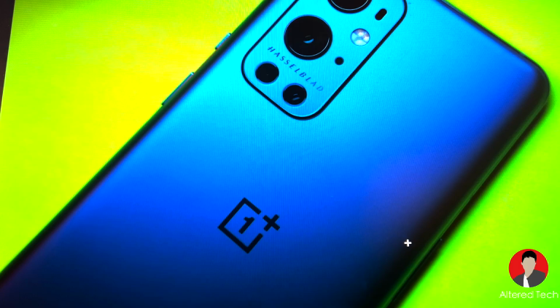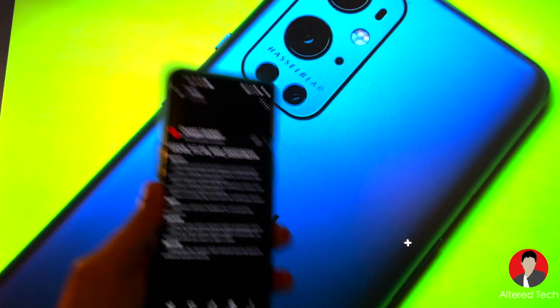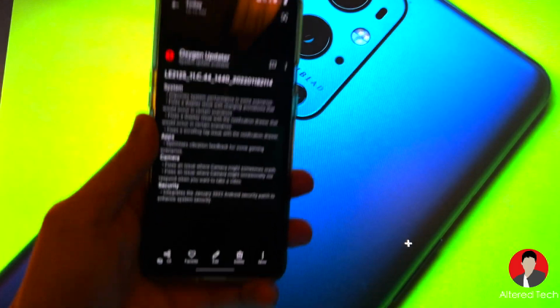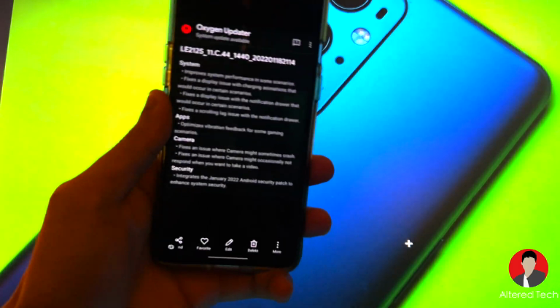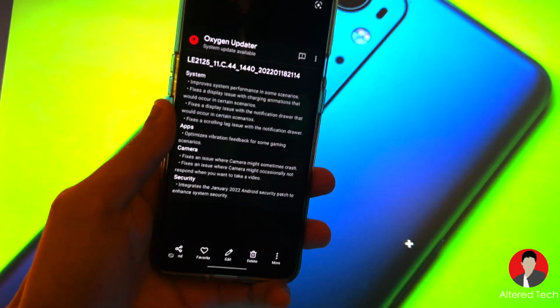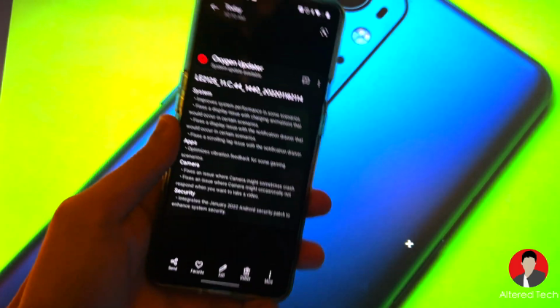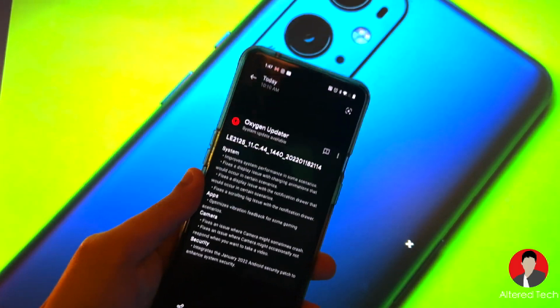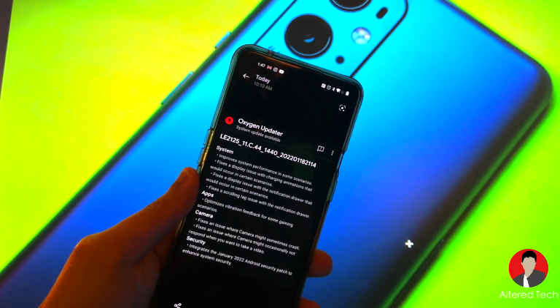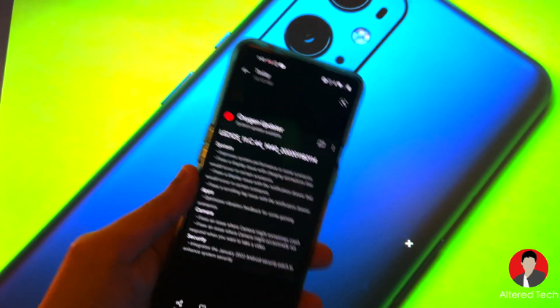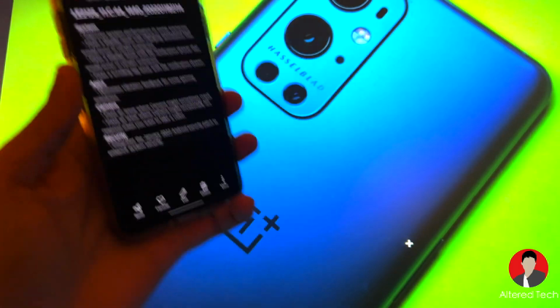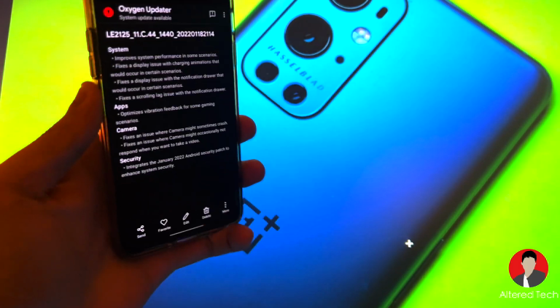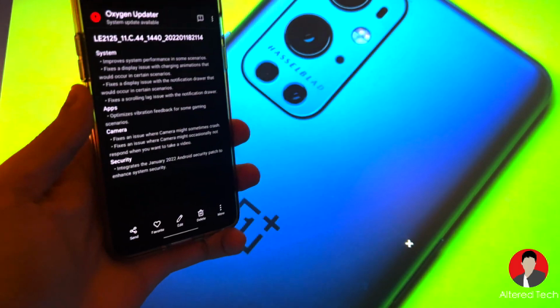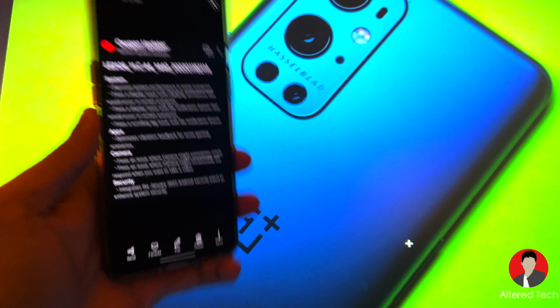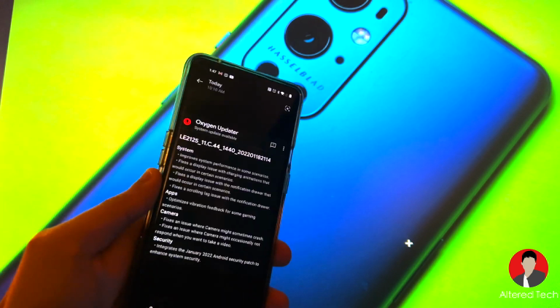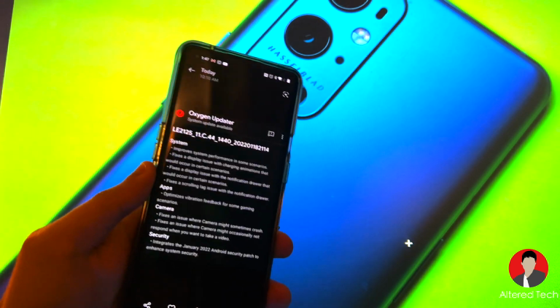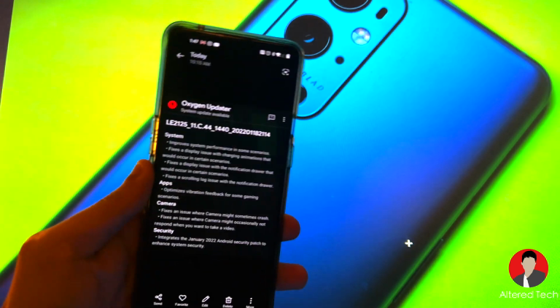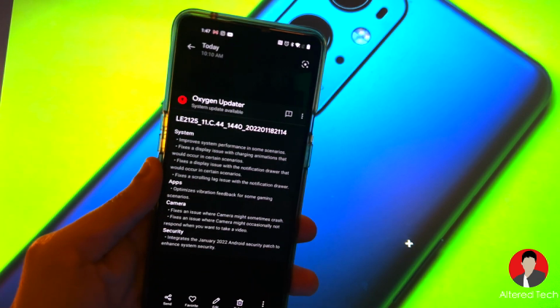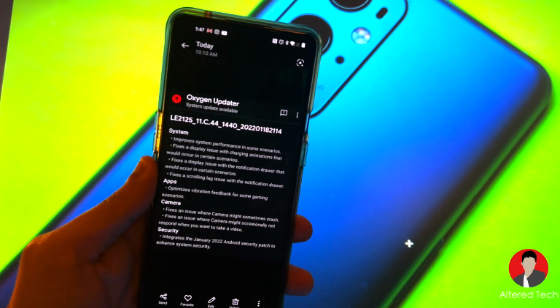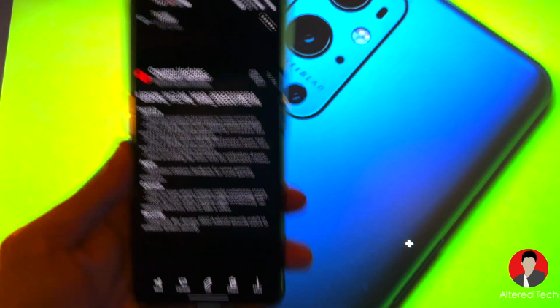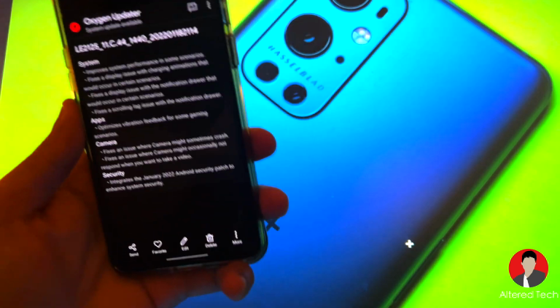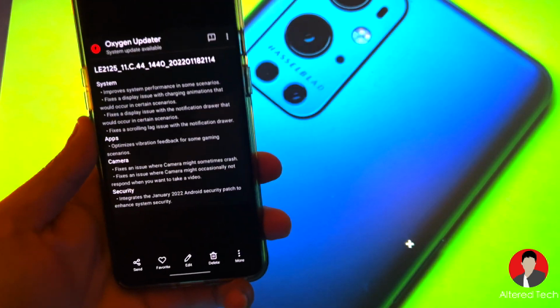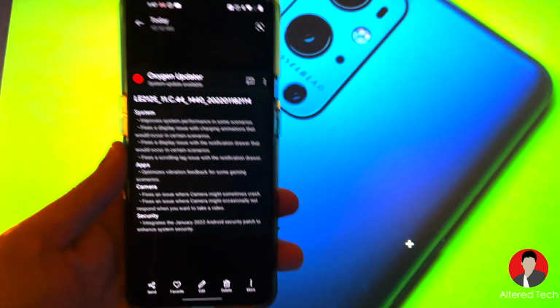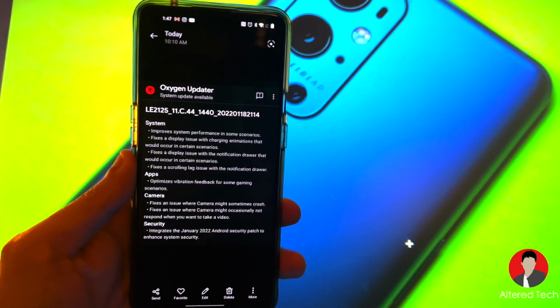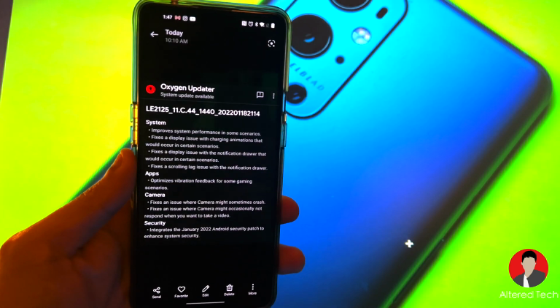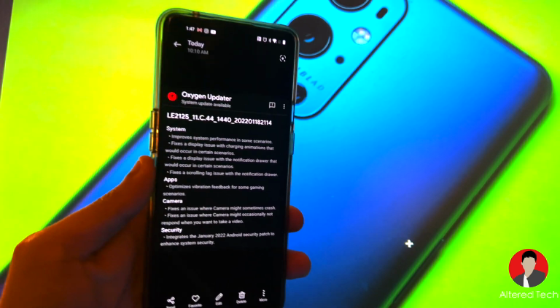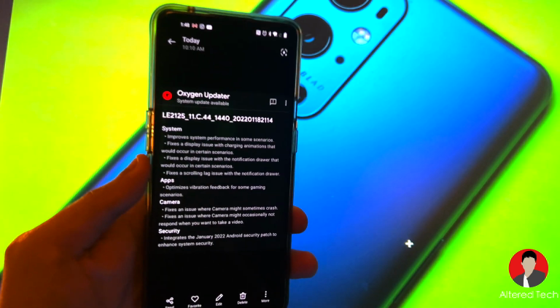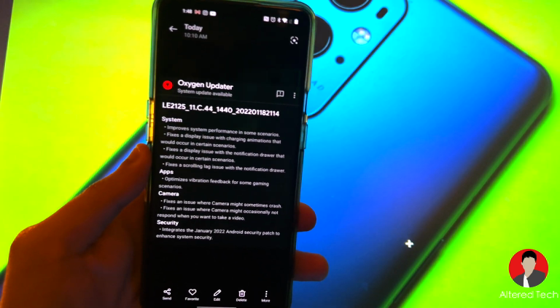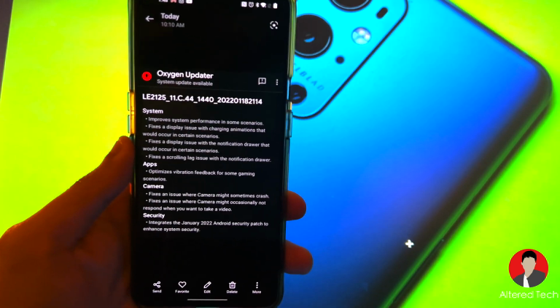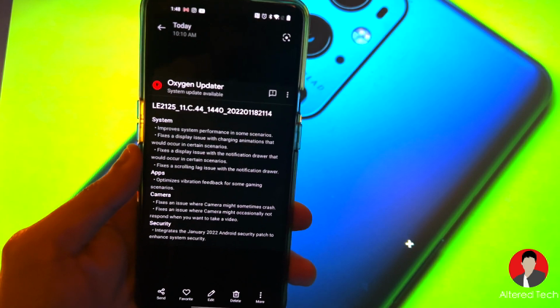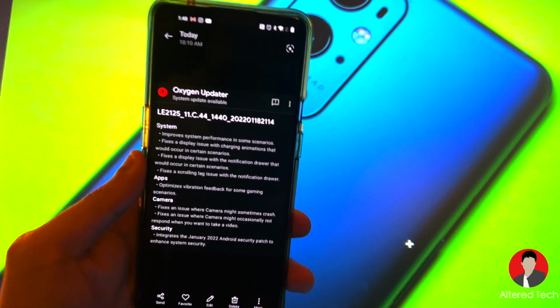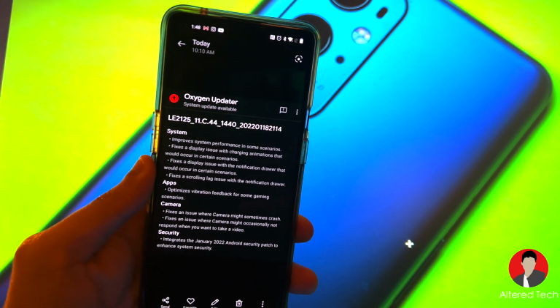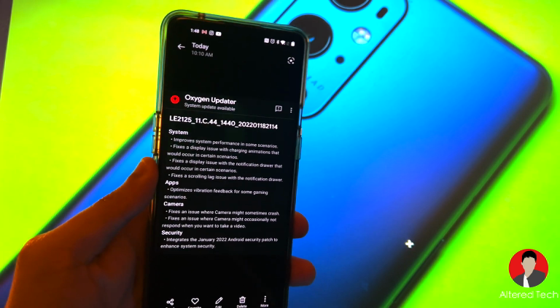Hey, what's up everyone? It's up here with AlterTech, back again with a new video. In today's video, we have another update for the OnePlus 9 Pro.